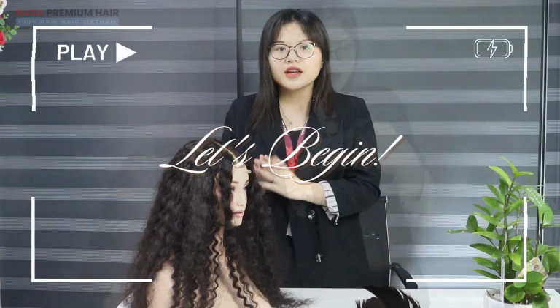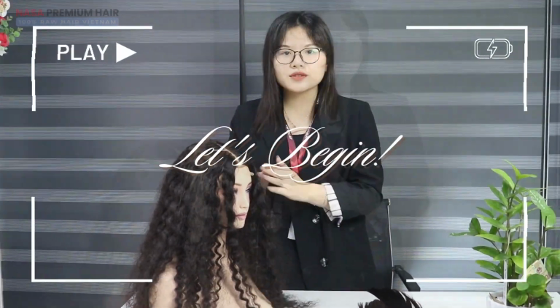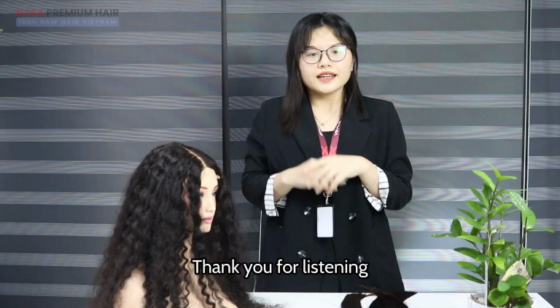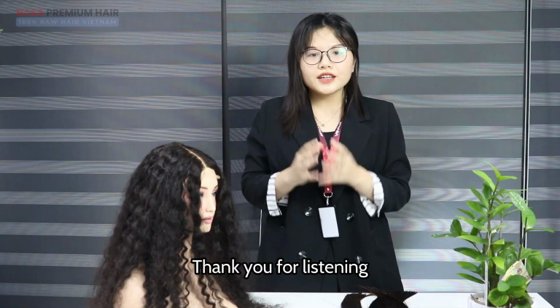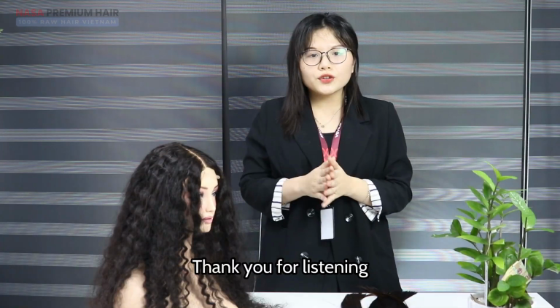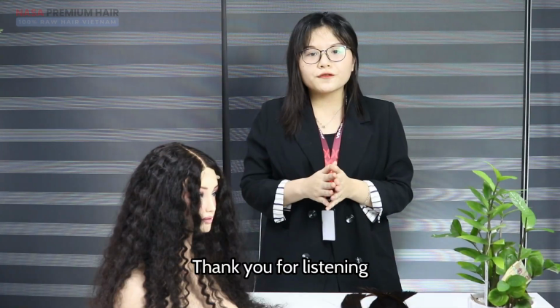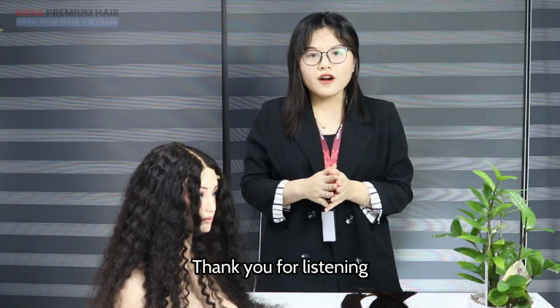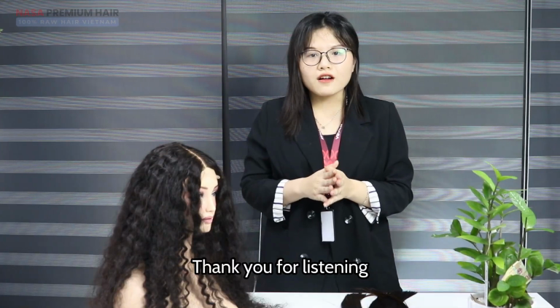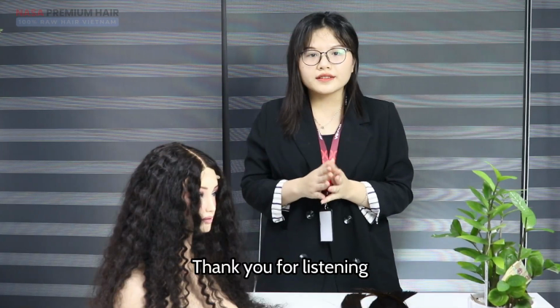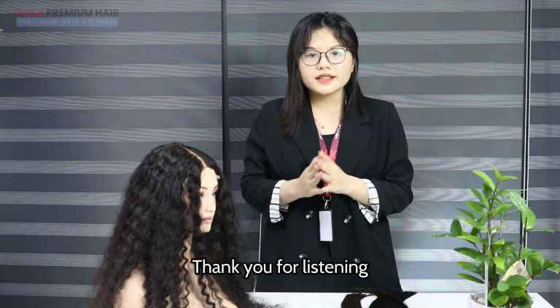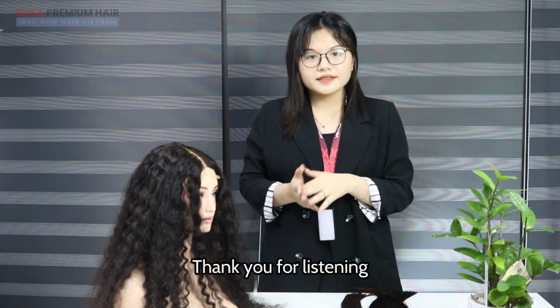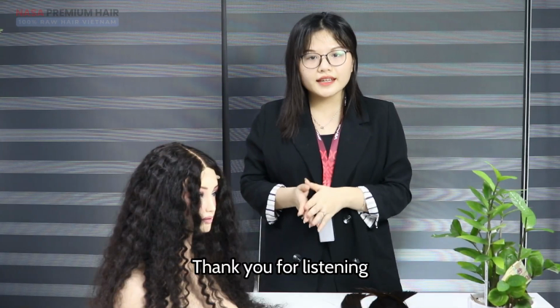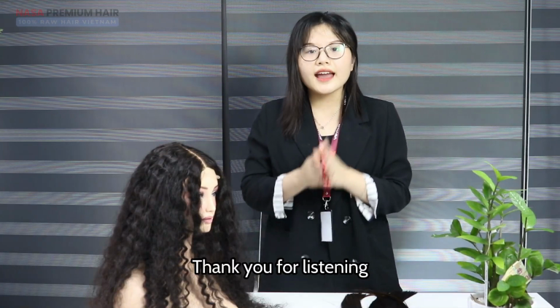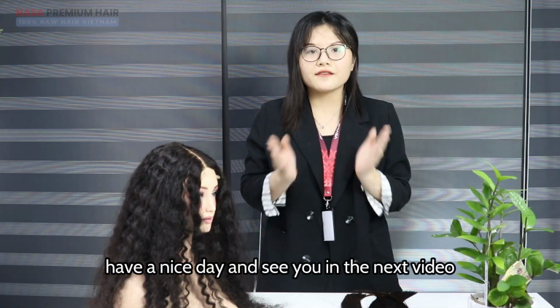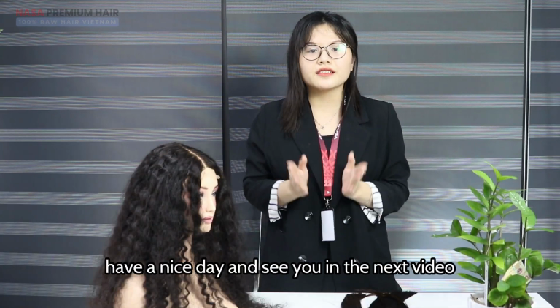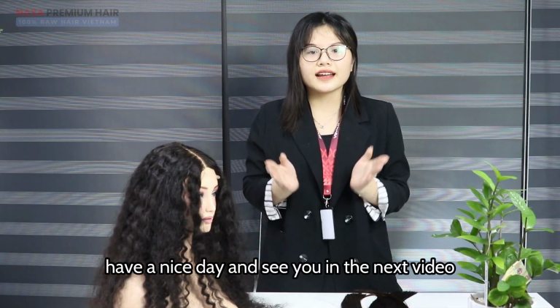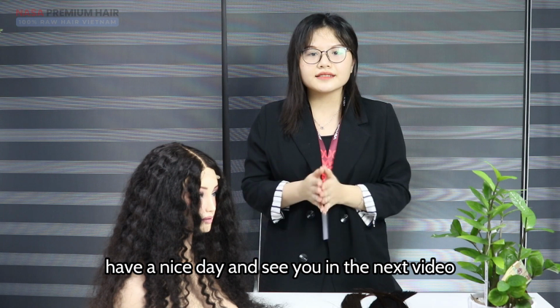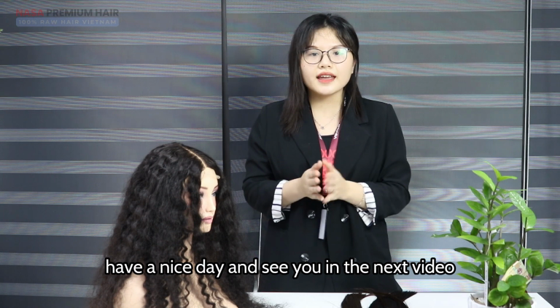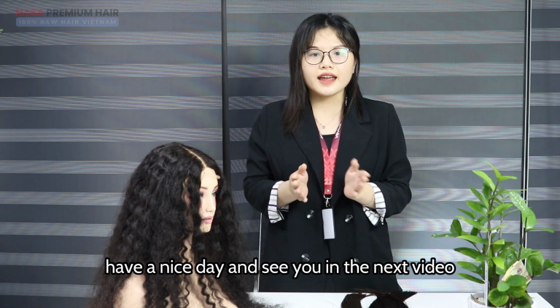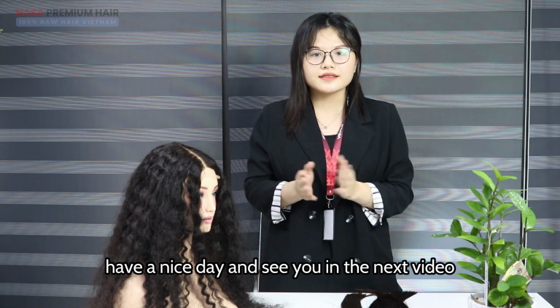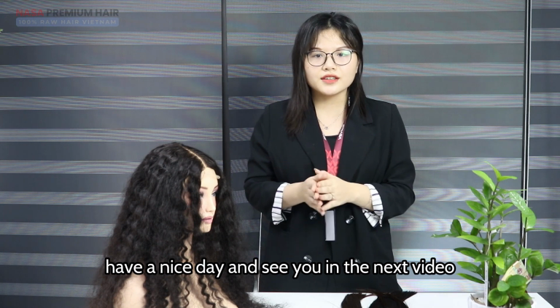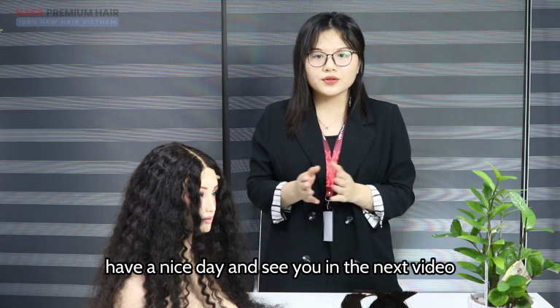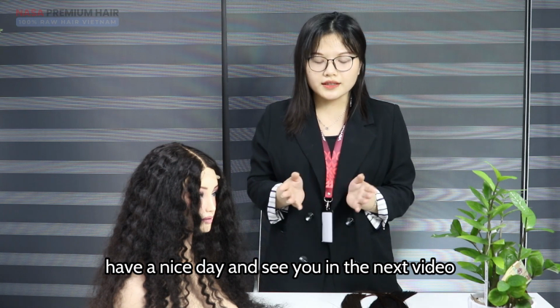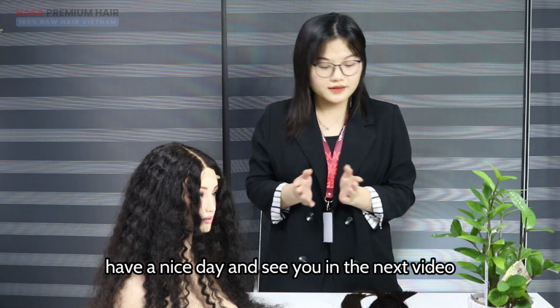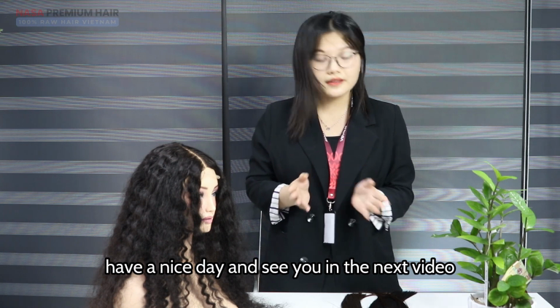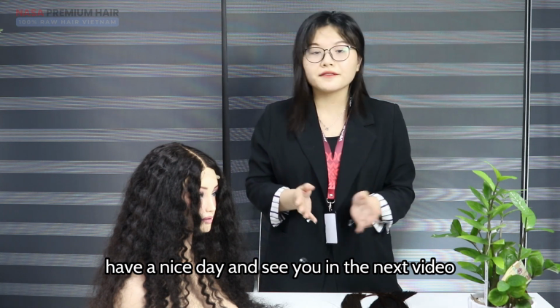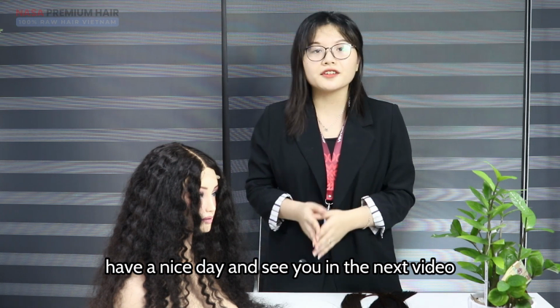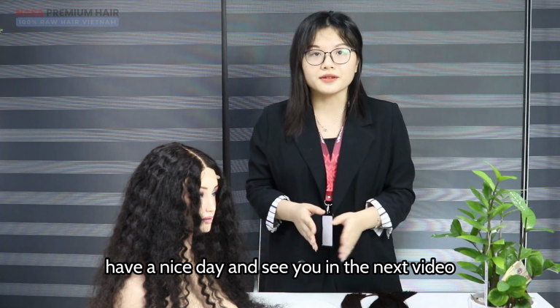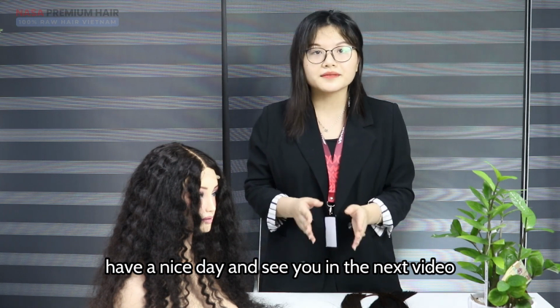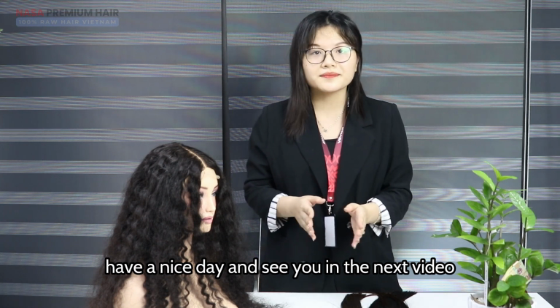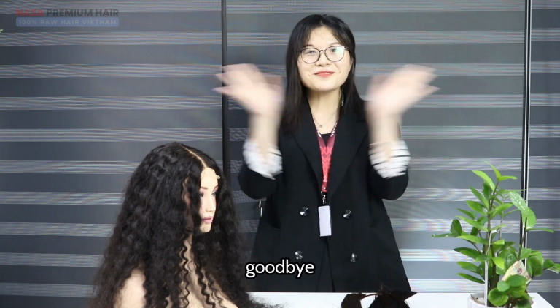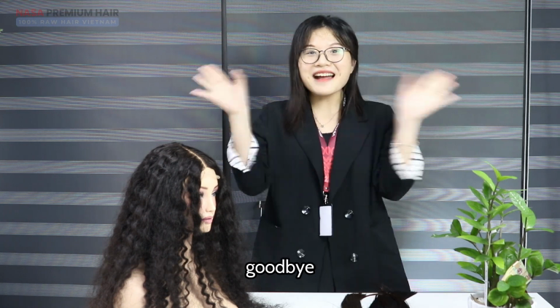Thank you for listening. Have a nice day and see you in the next video. Goodbye.